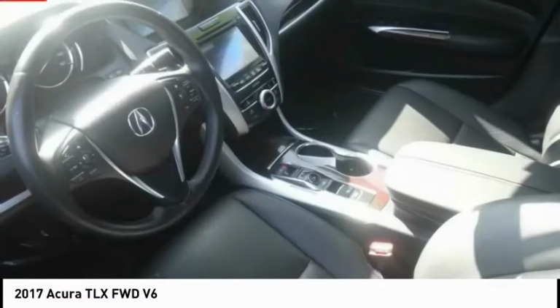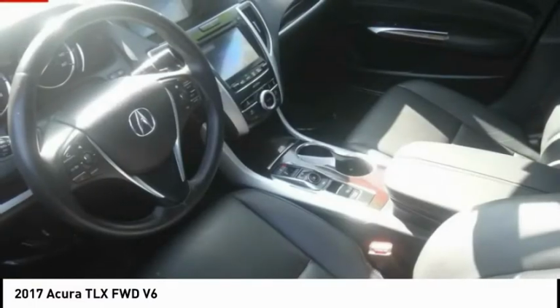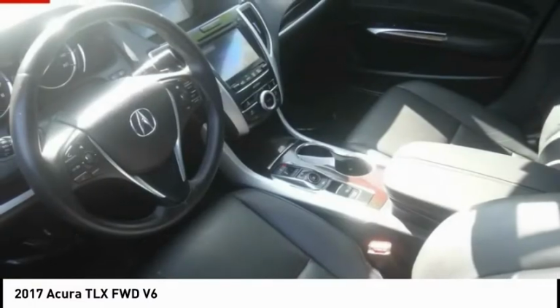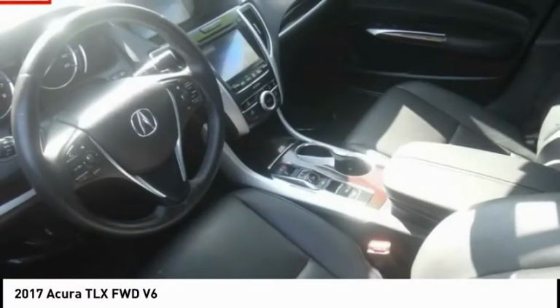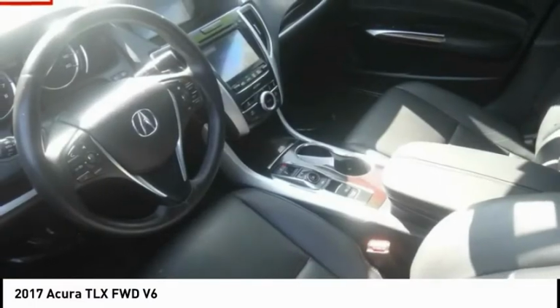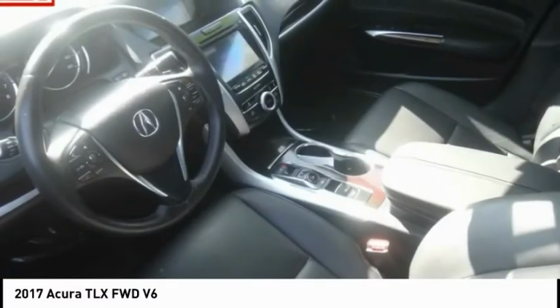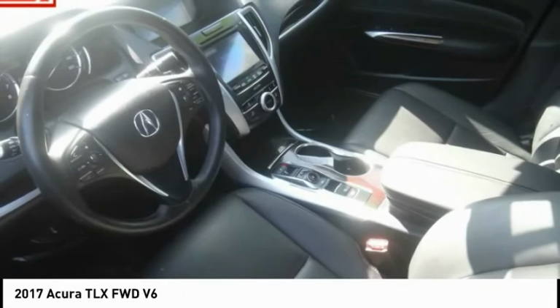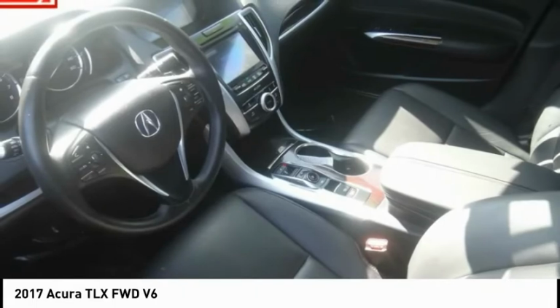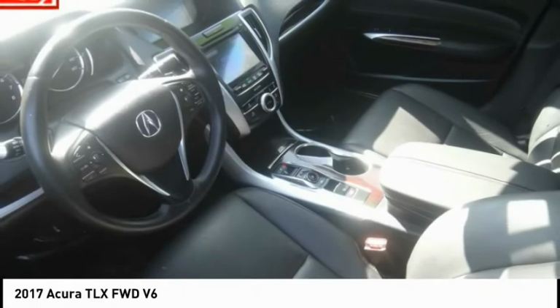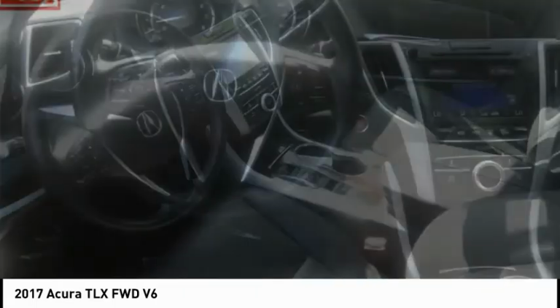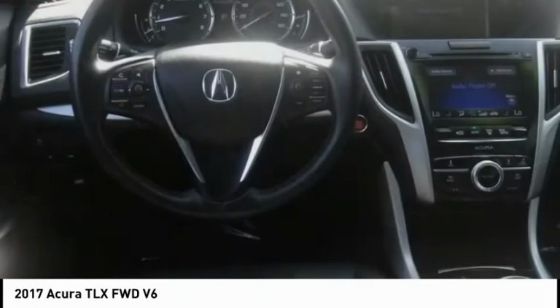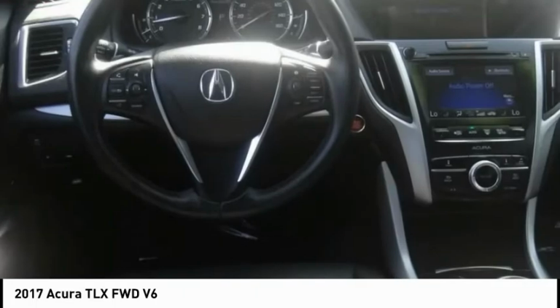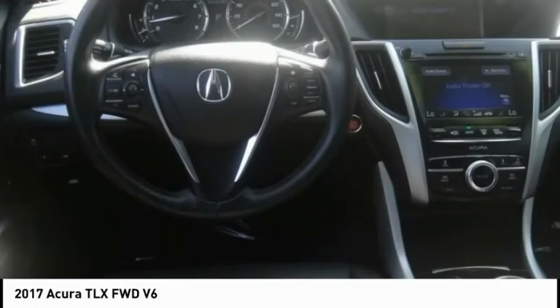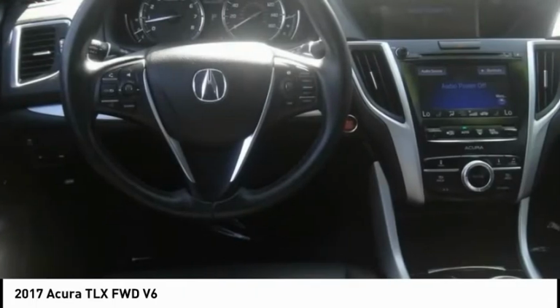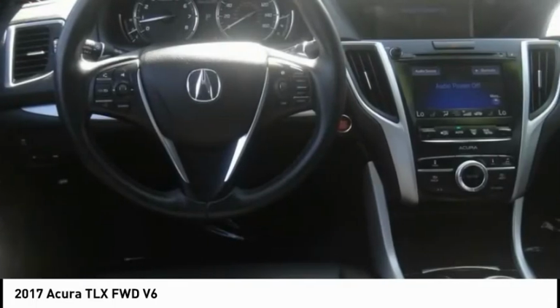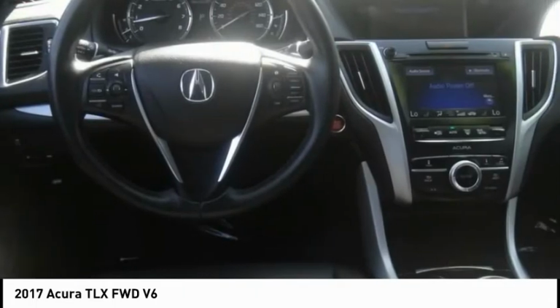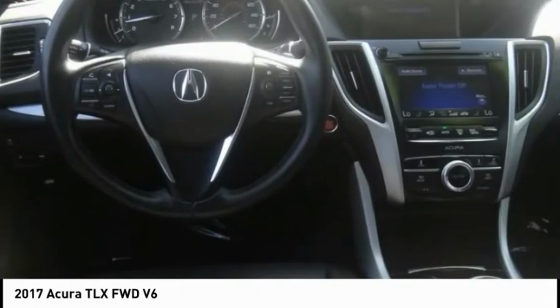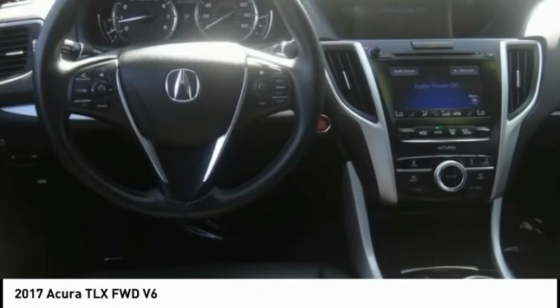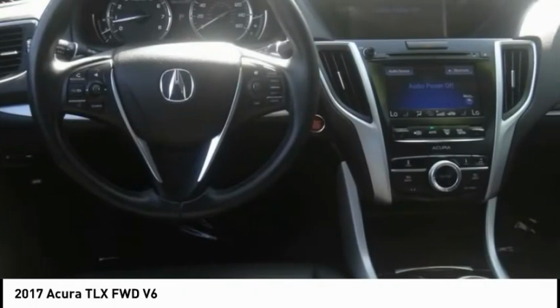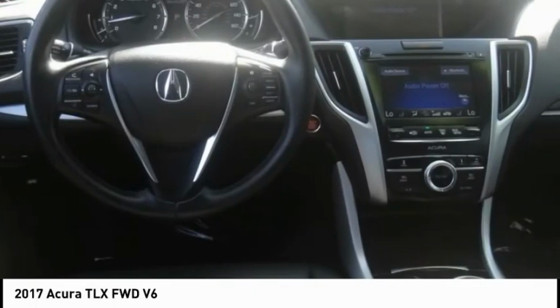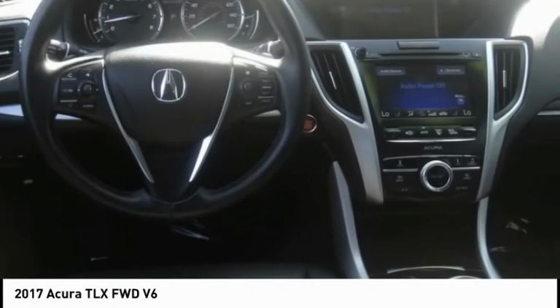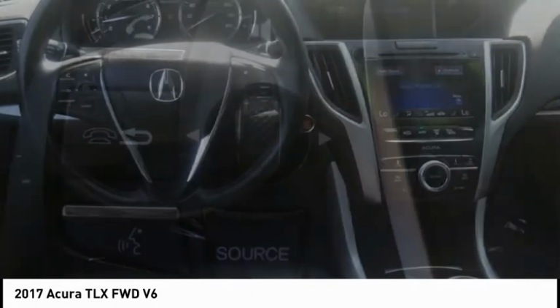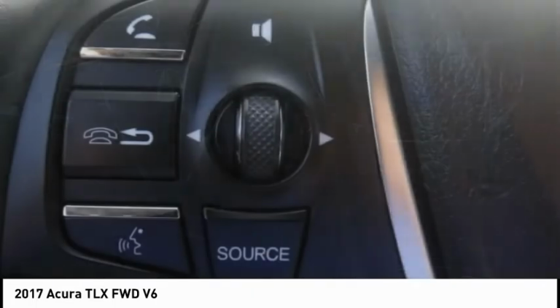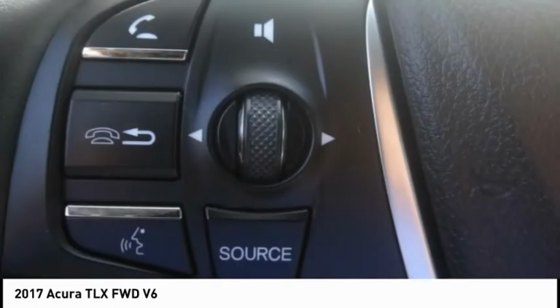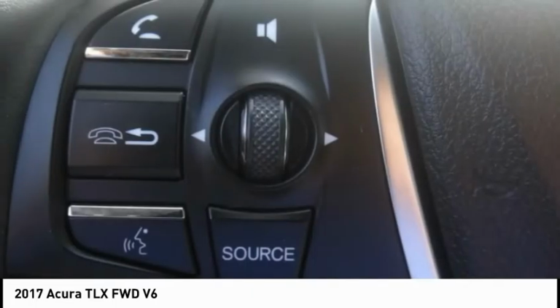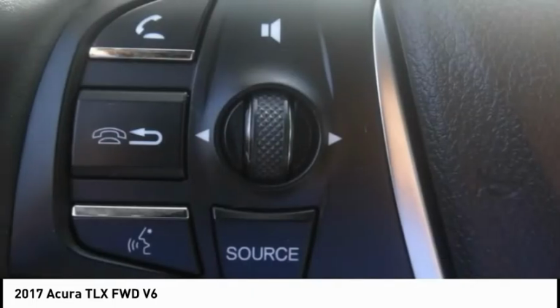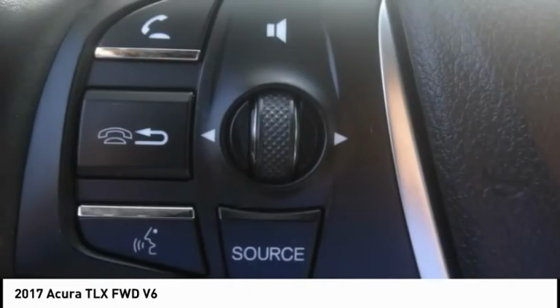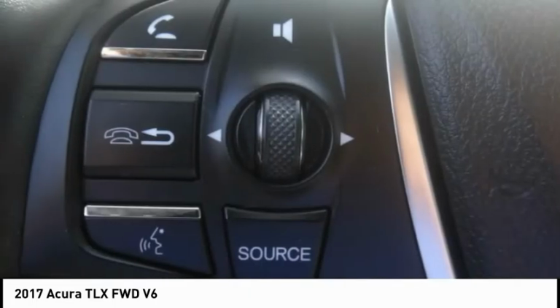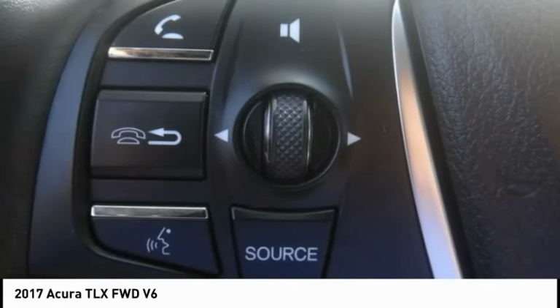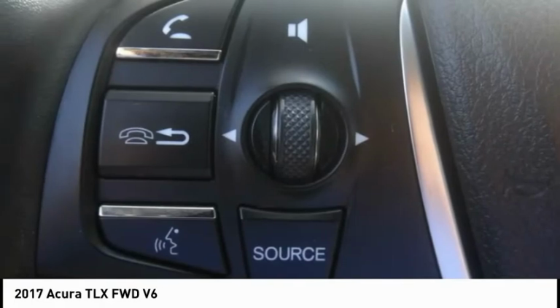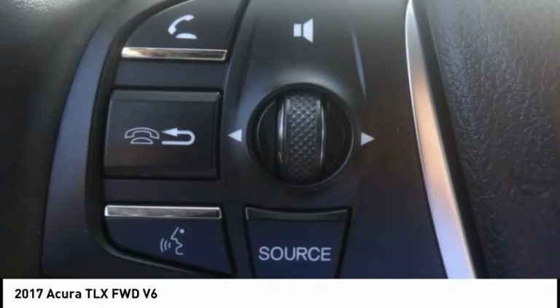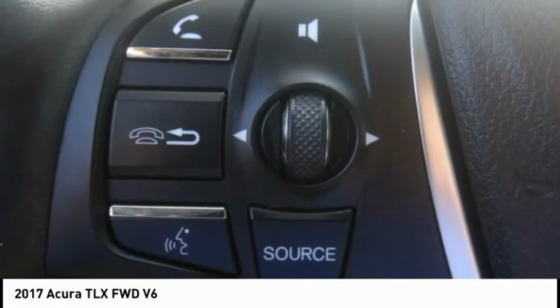Electronic stability control, alloy wheels, brake assist, traction control, remote keyless entry, speed control.